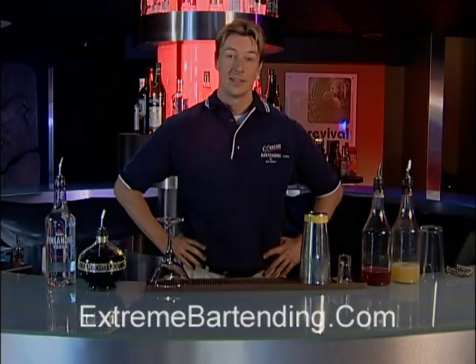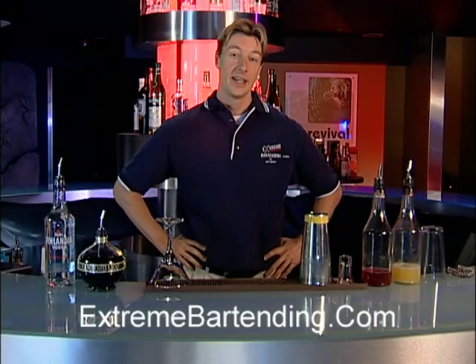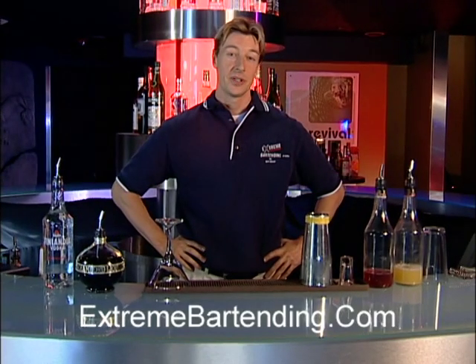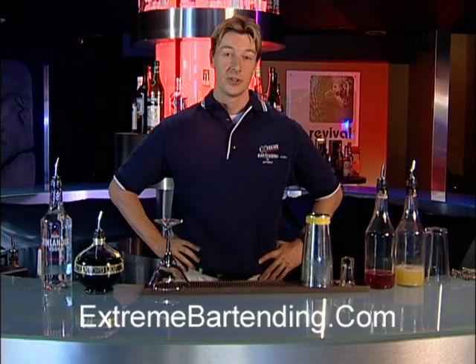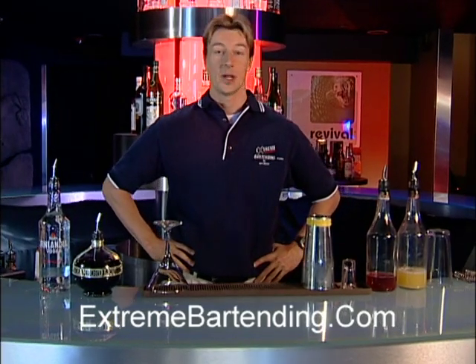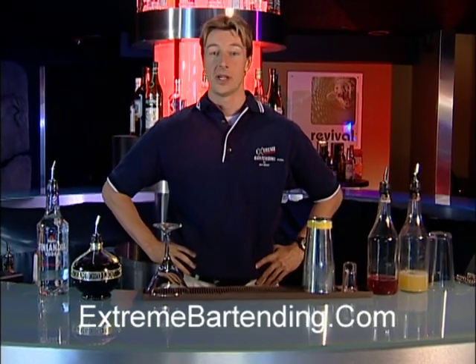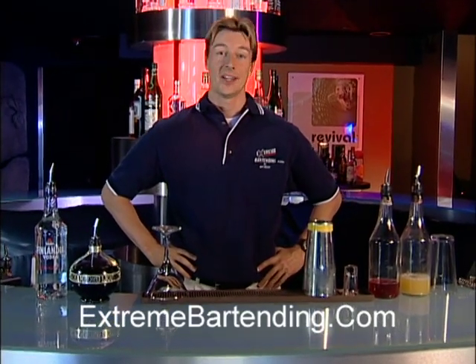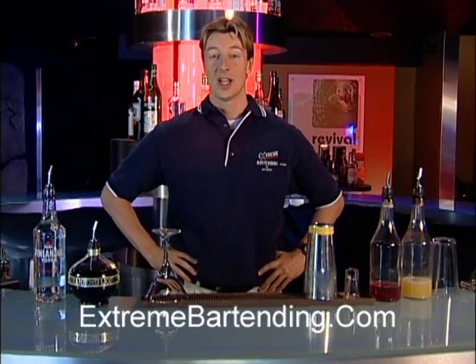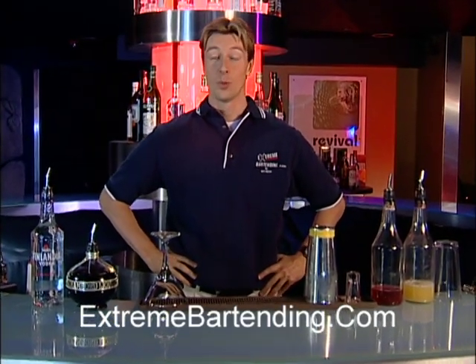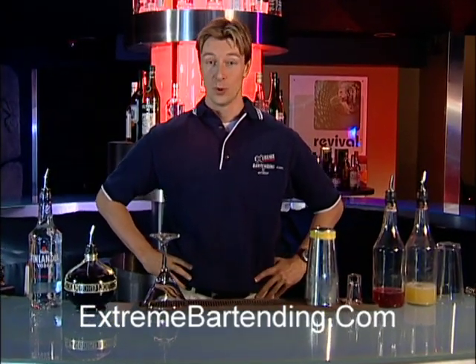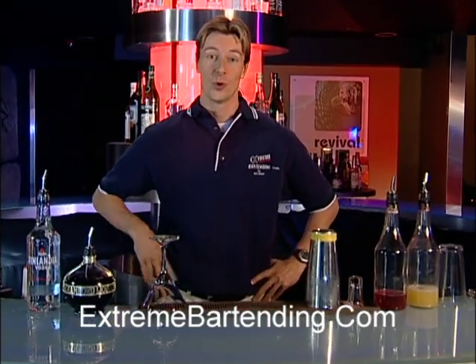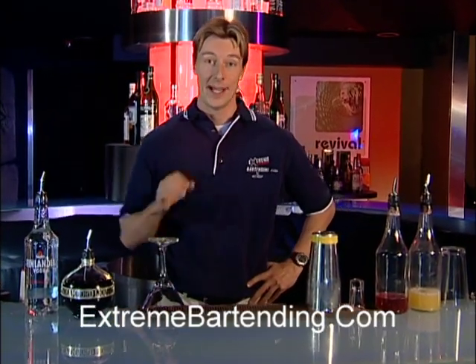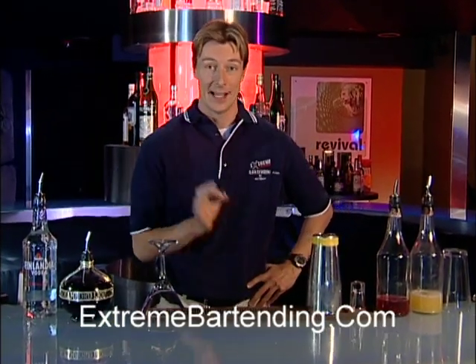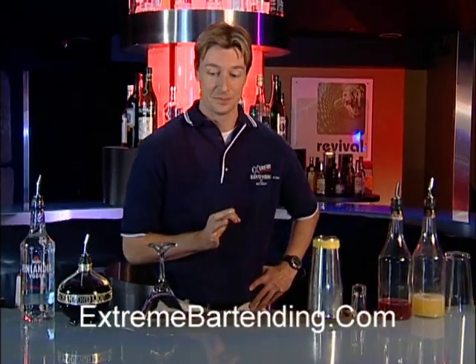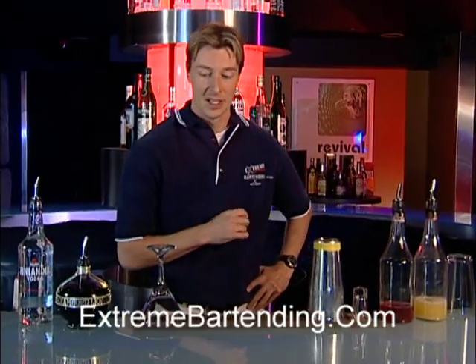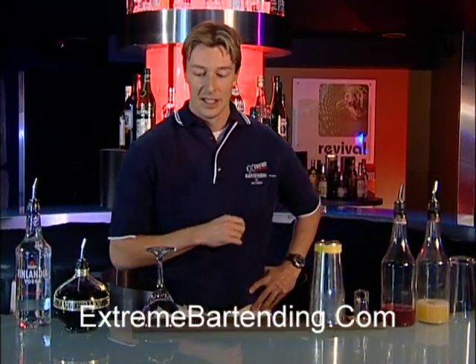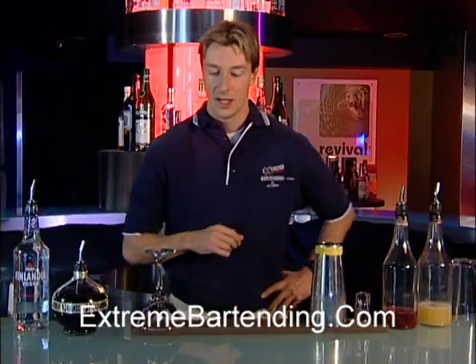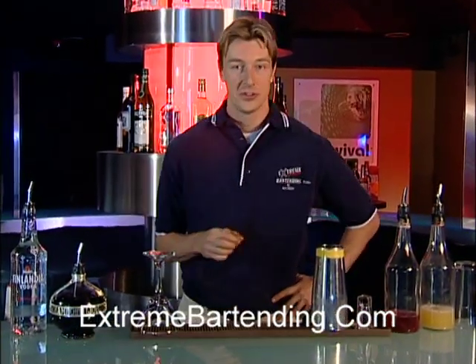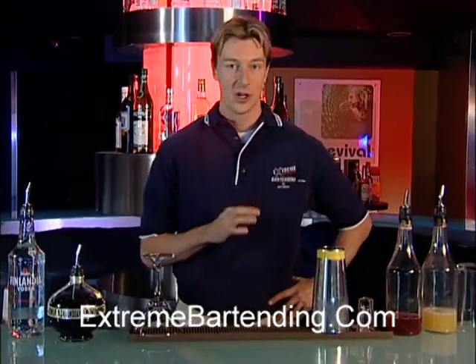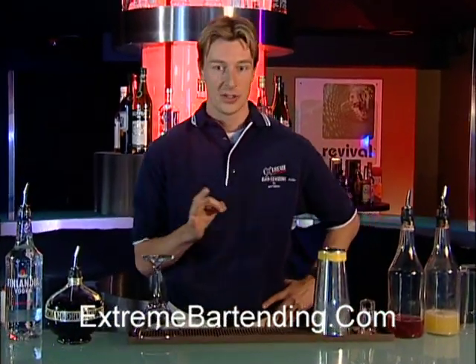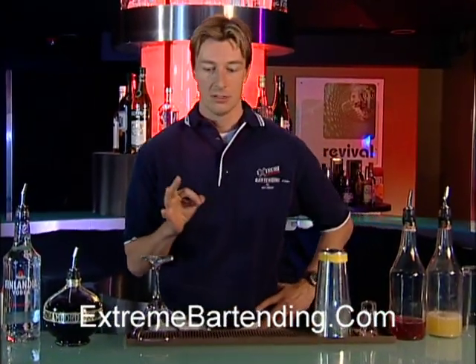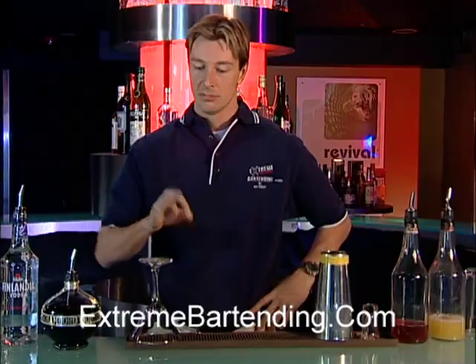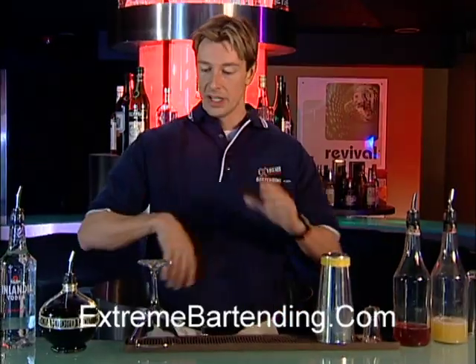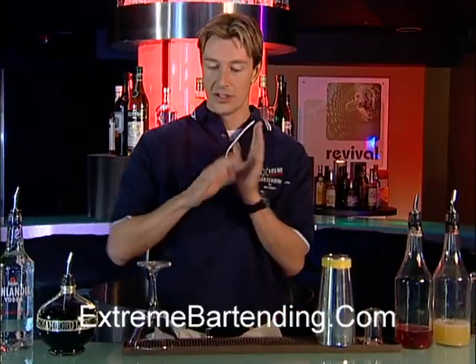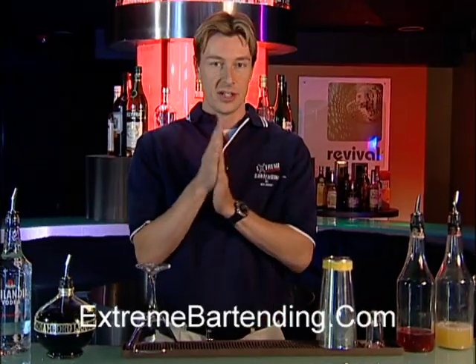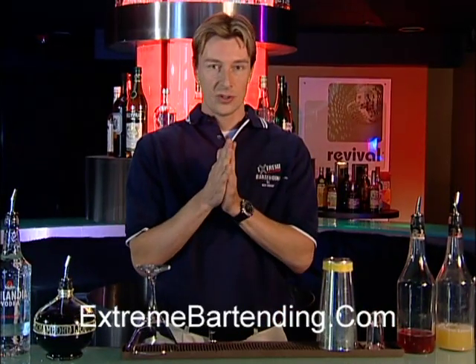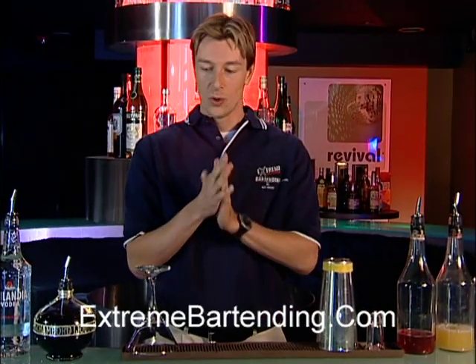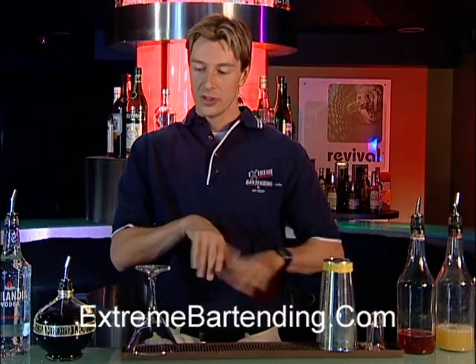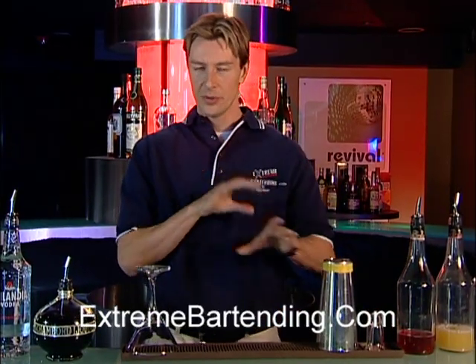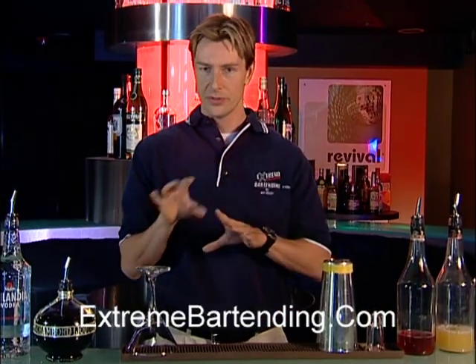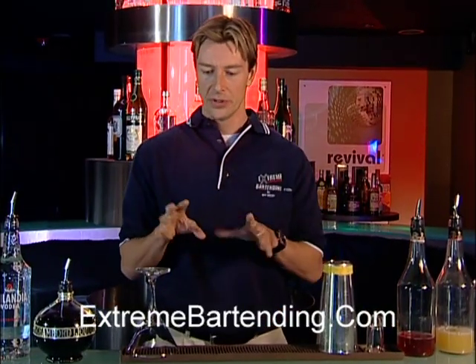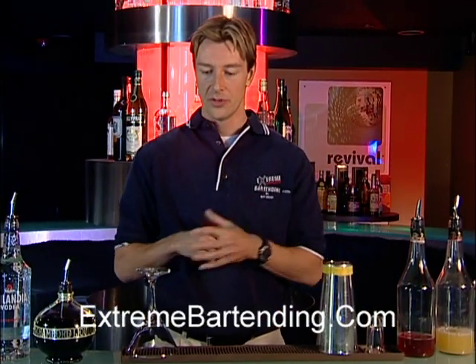Today I'm going to teach you how to make a Chambord Royale. This is a cocktail, nice and cold, with a couple different flavors.